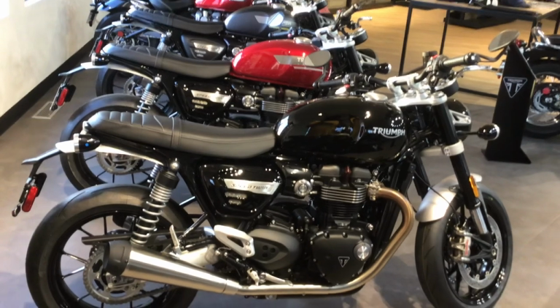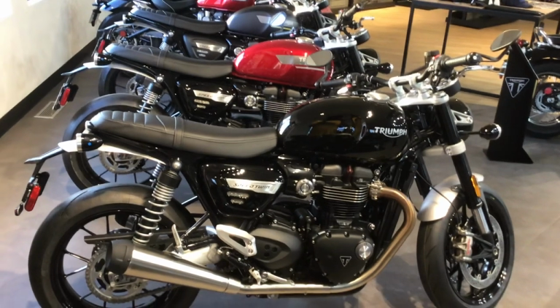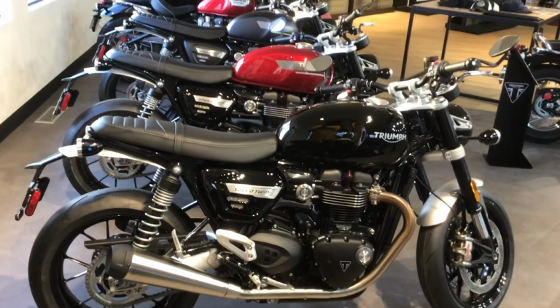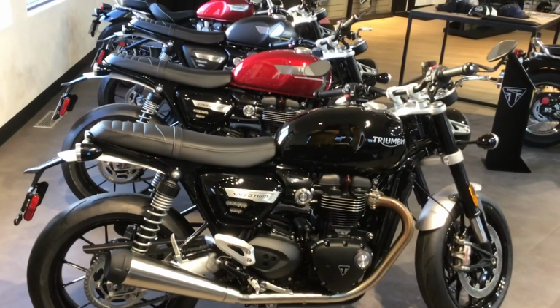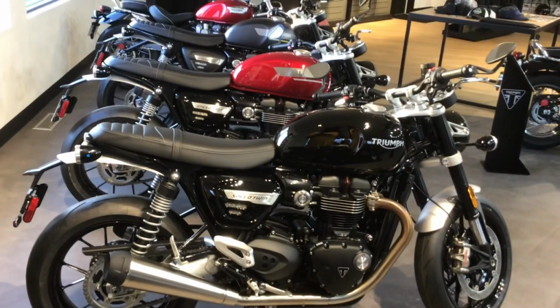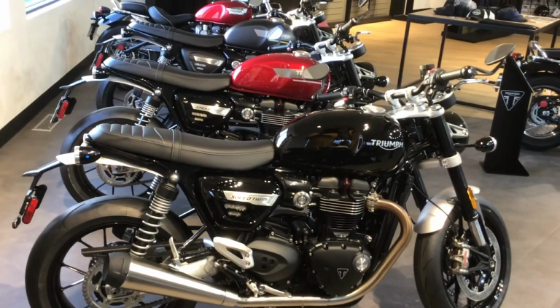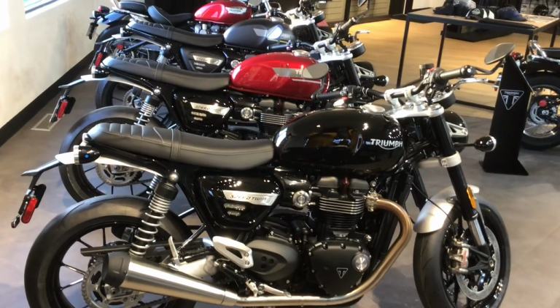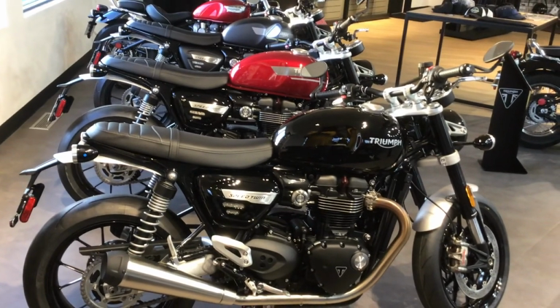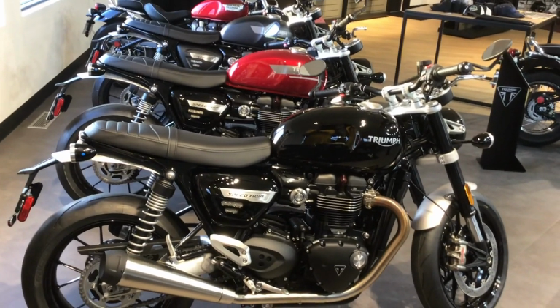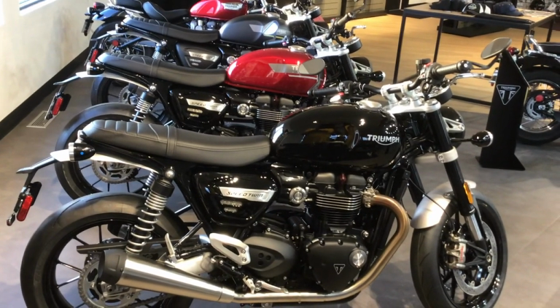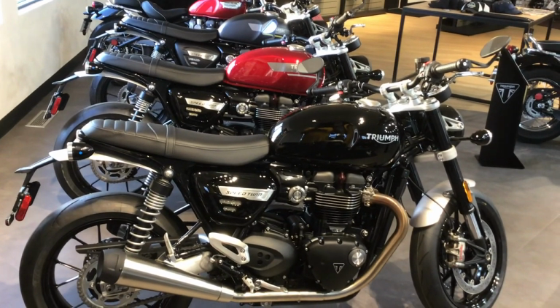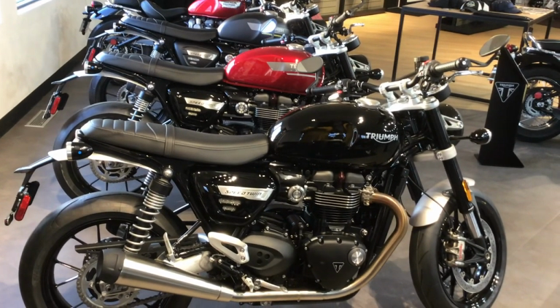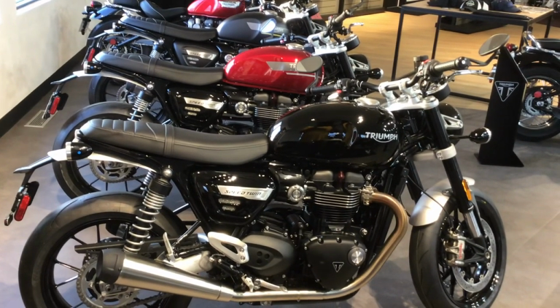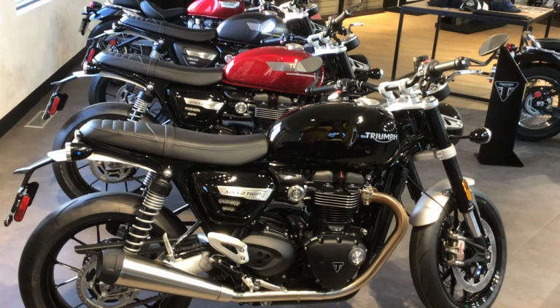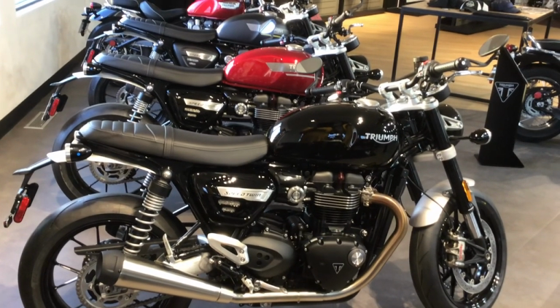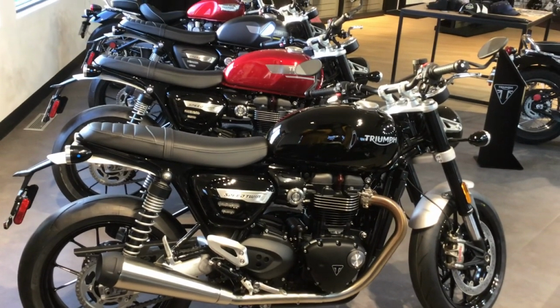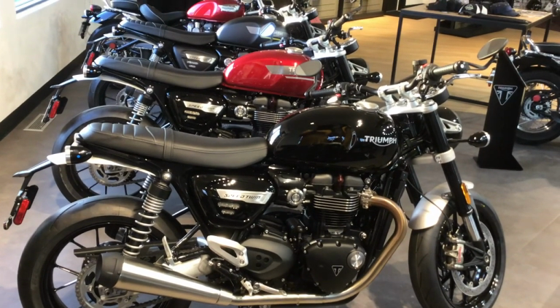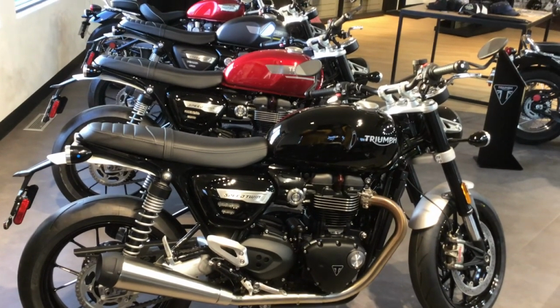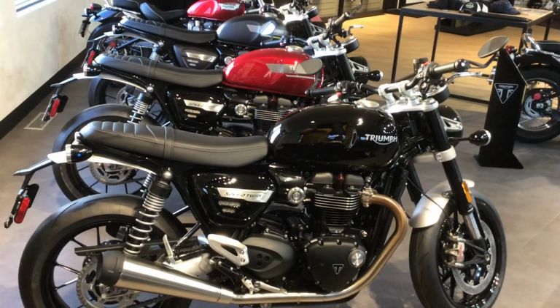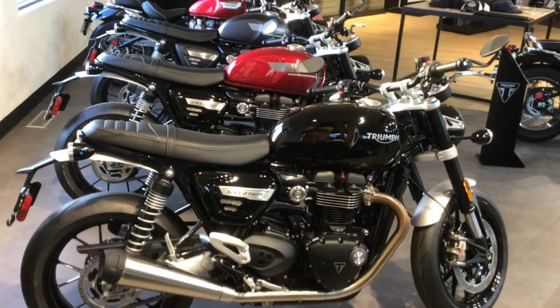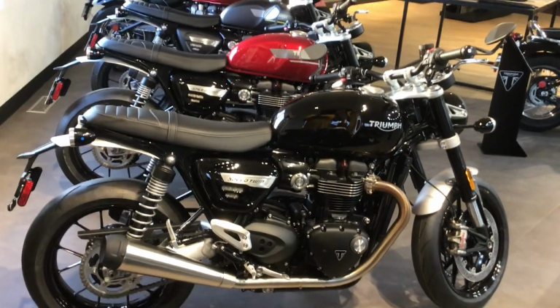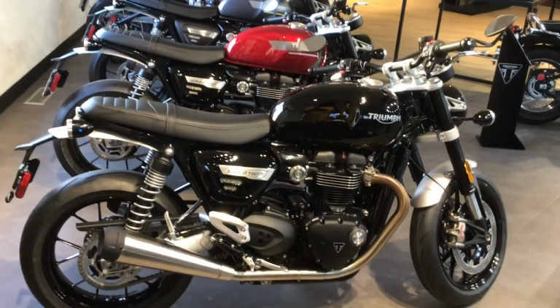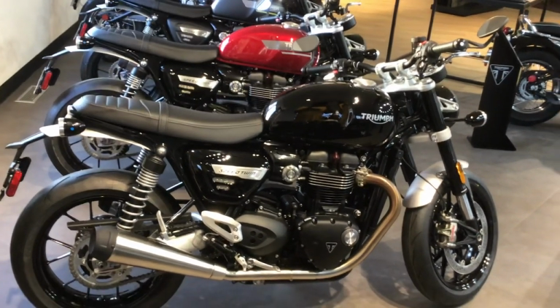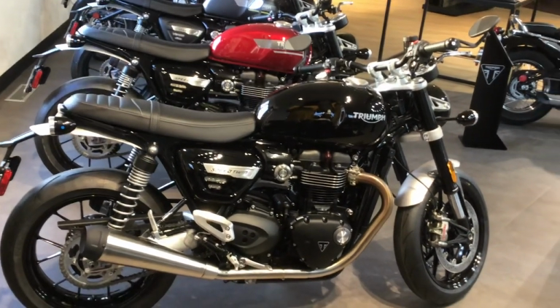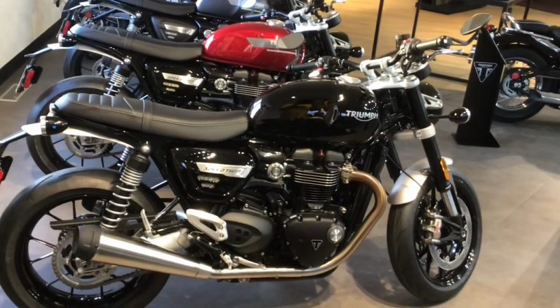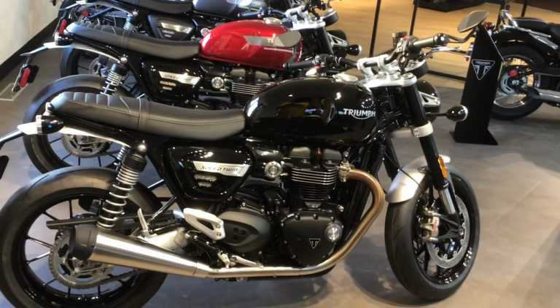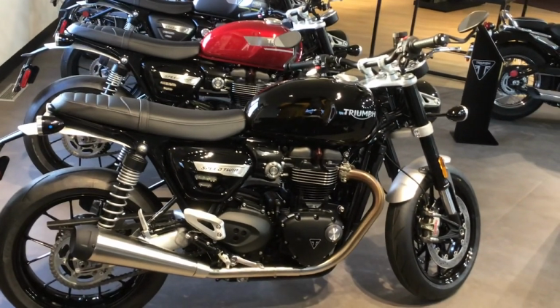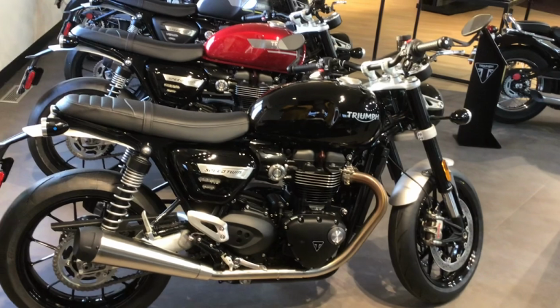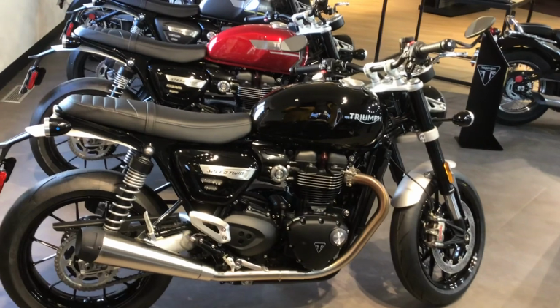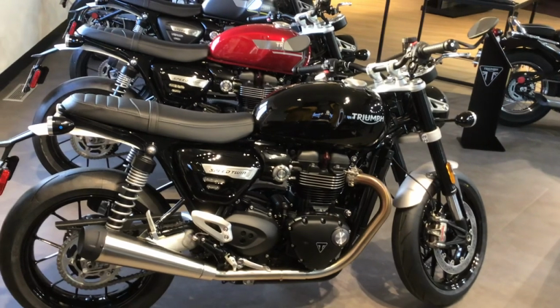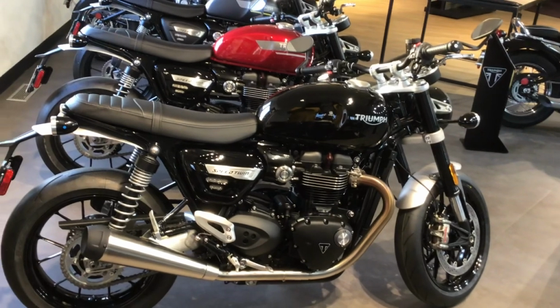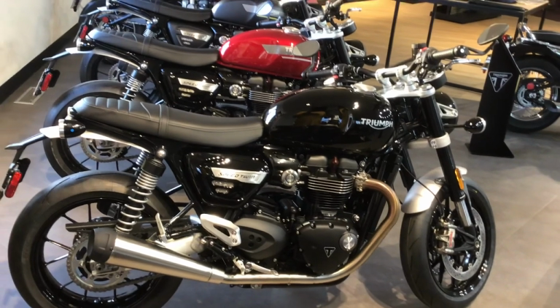This is that 1200cc motor and they're high horsepower. This year they went to an upside down fork.